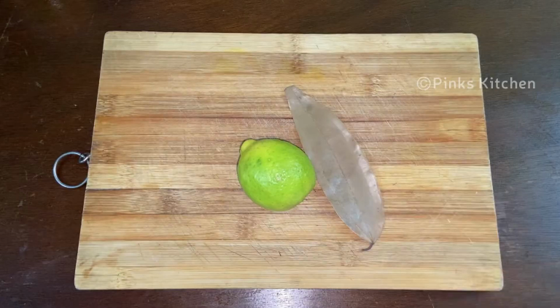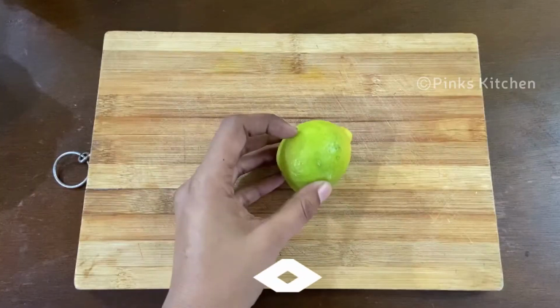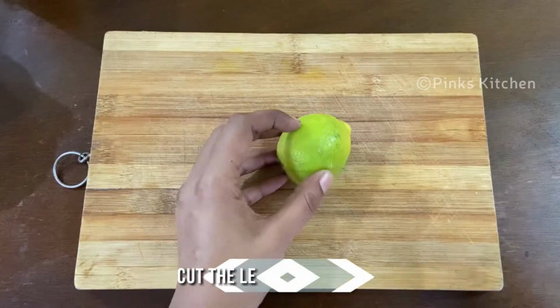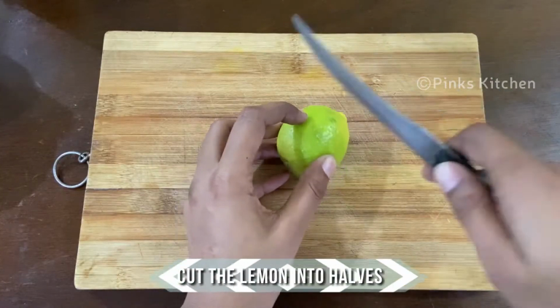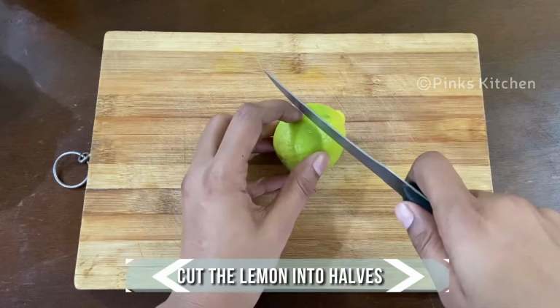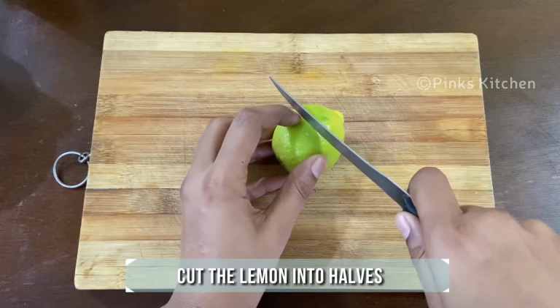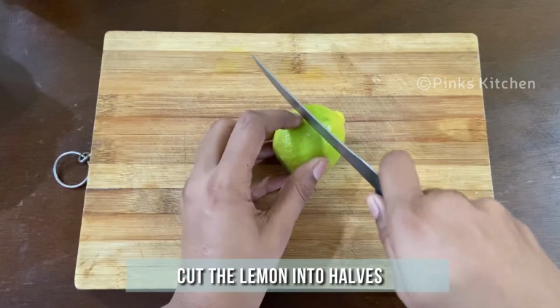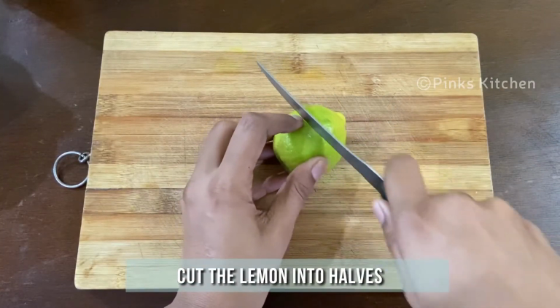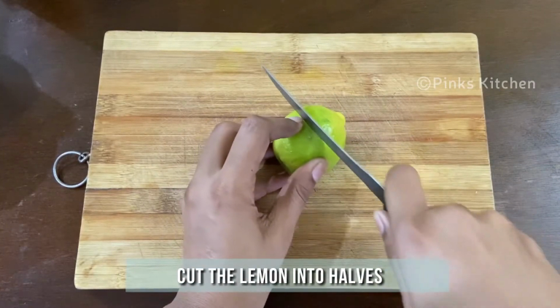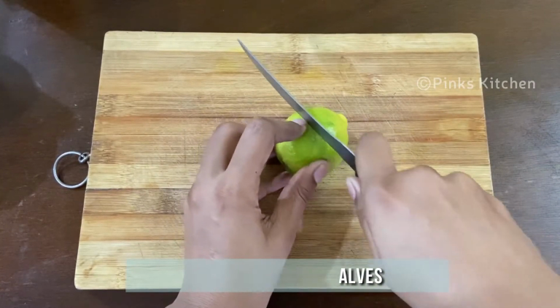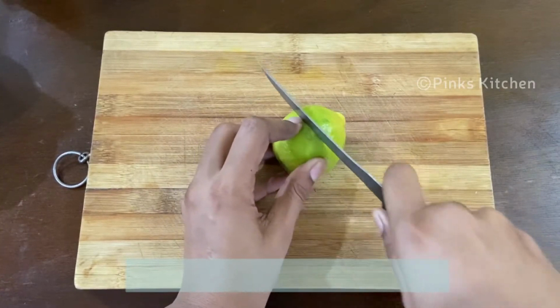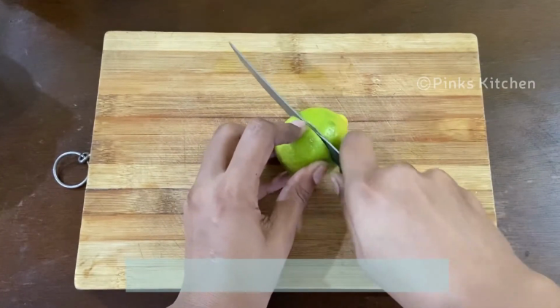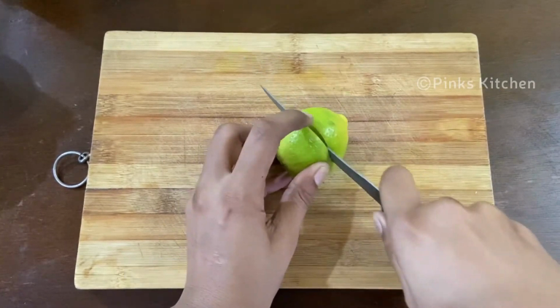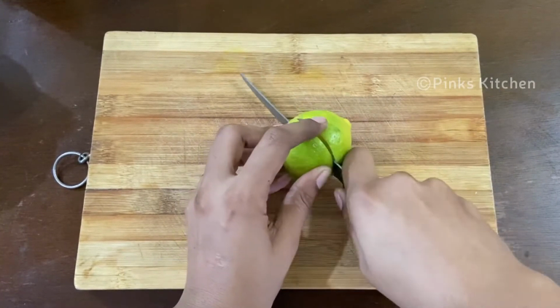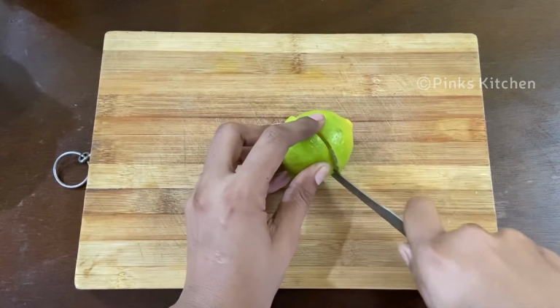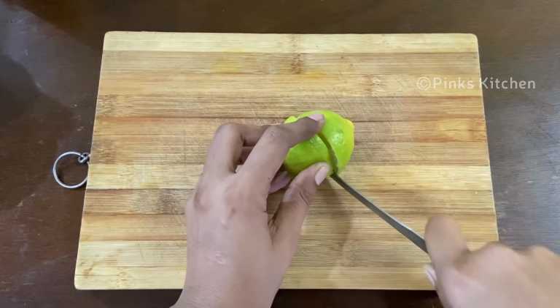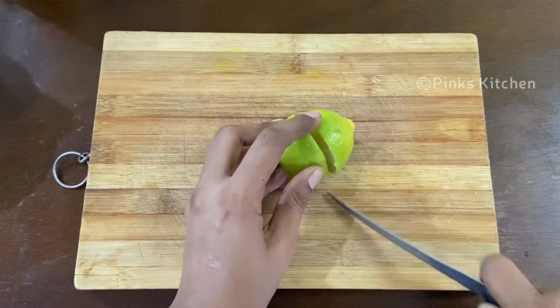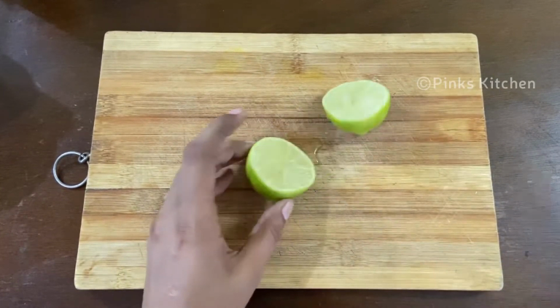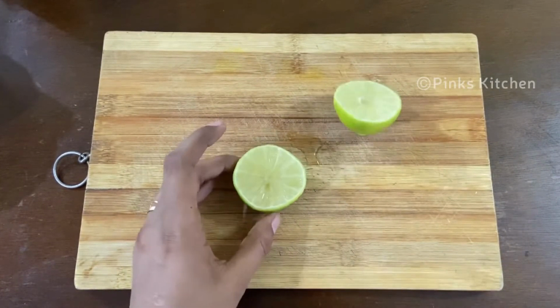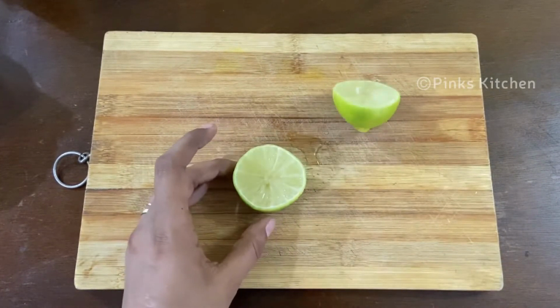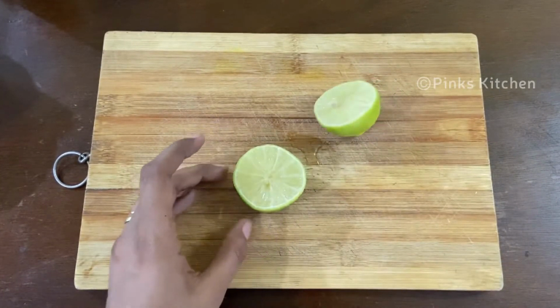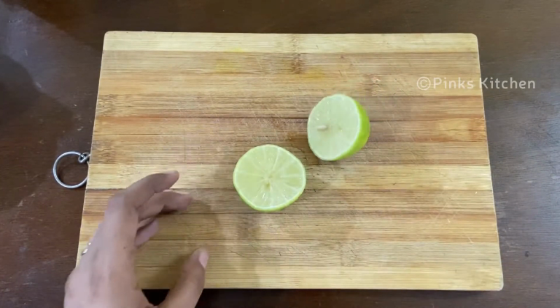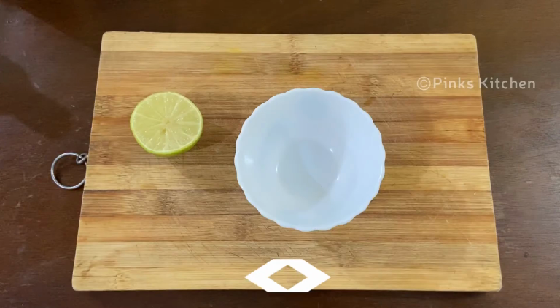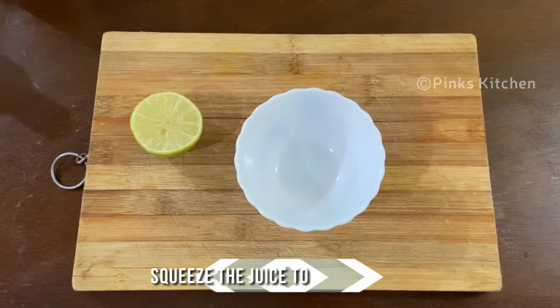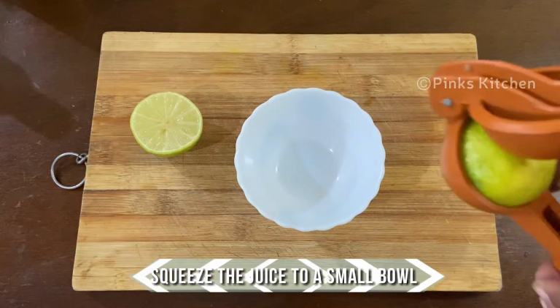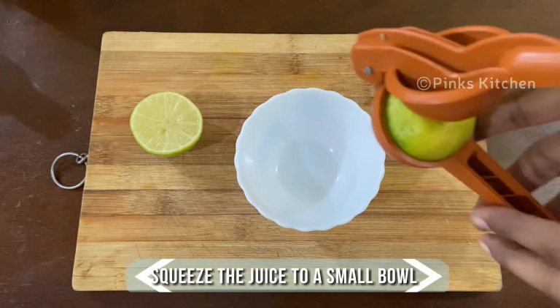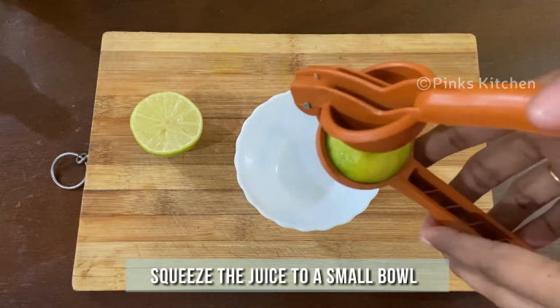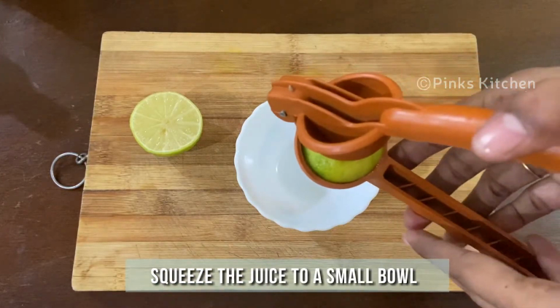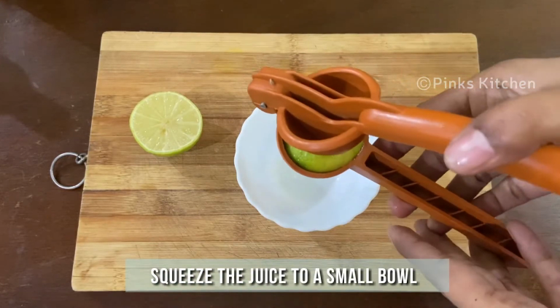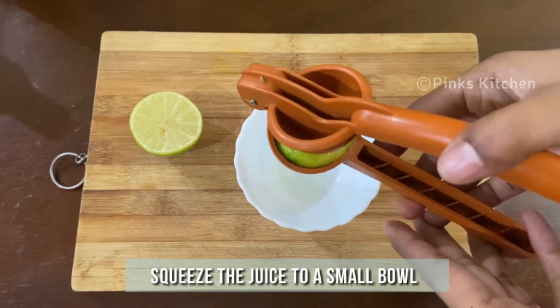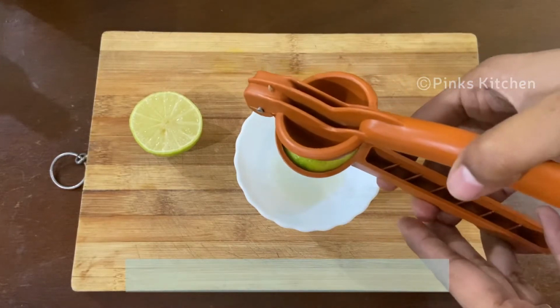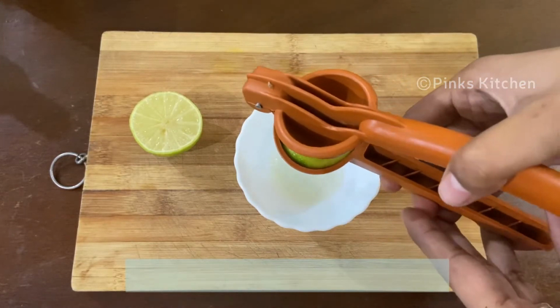Cut the lemon into halves, then squeeze the lemon juice into a small bowl like this.